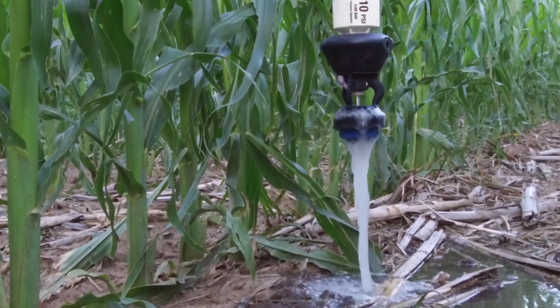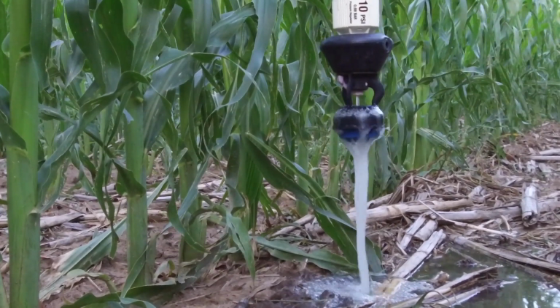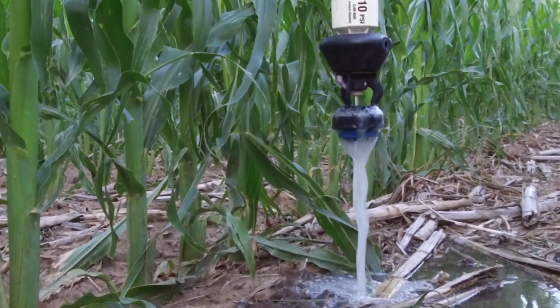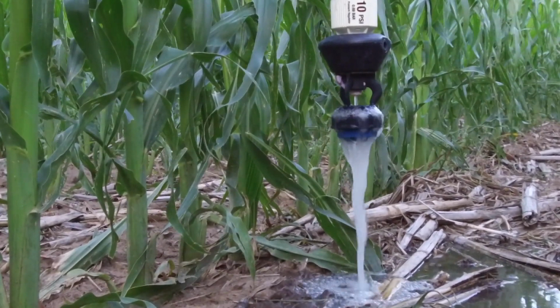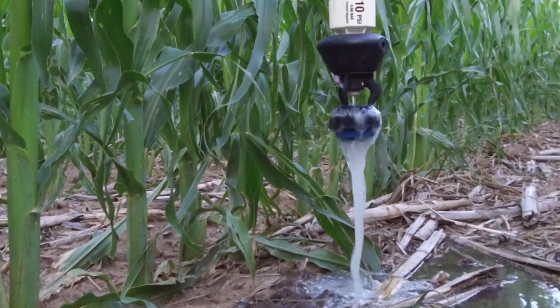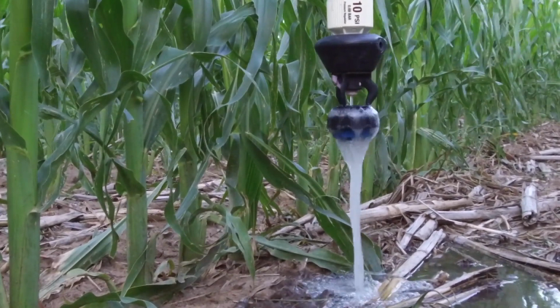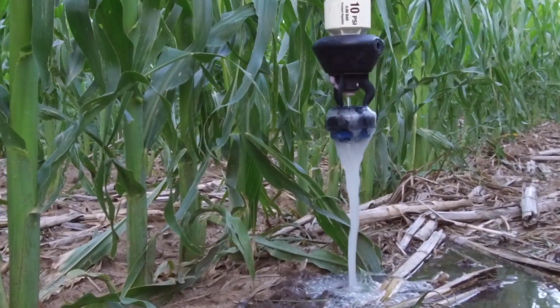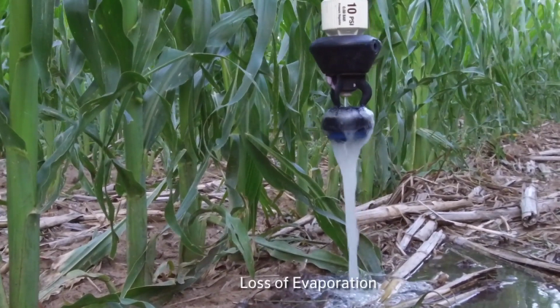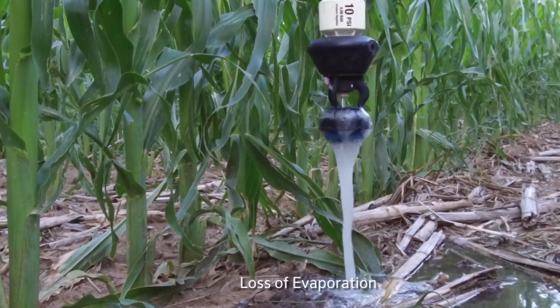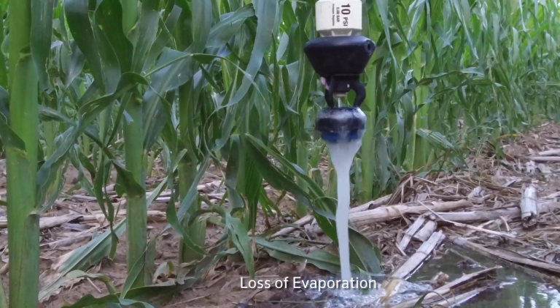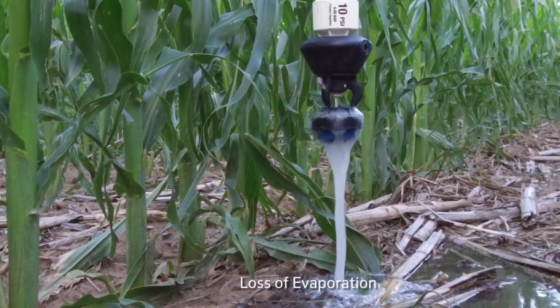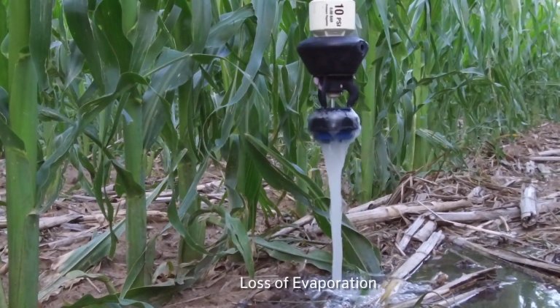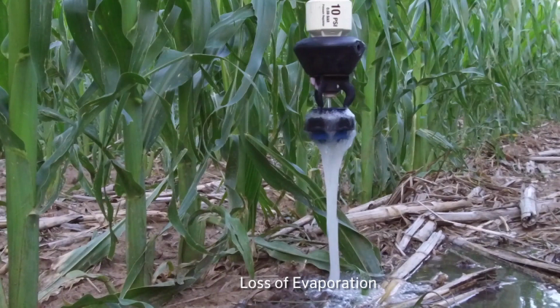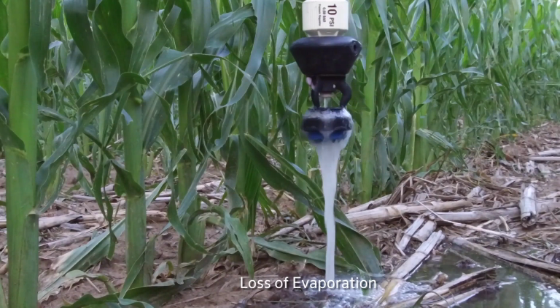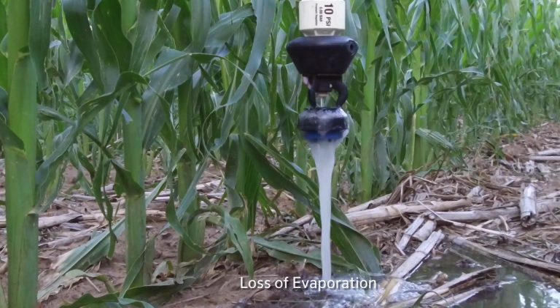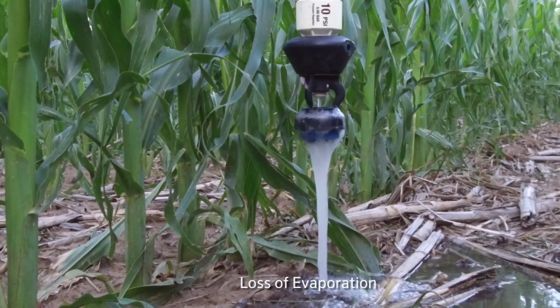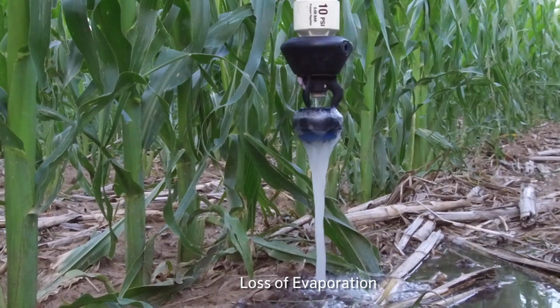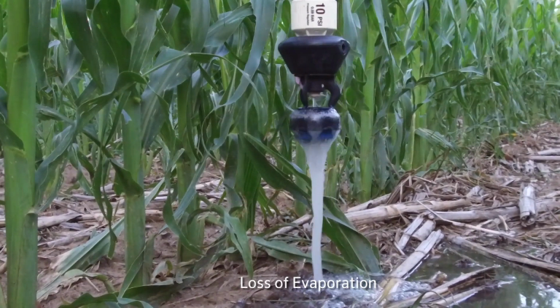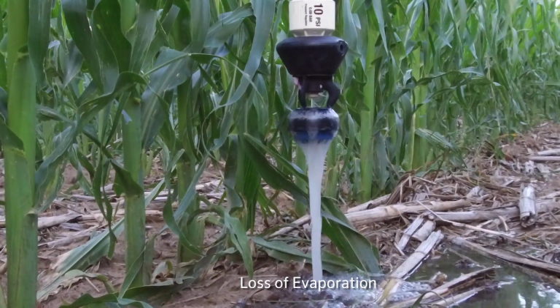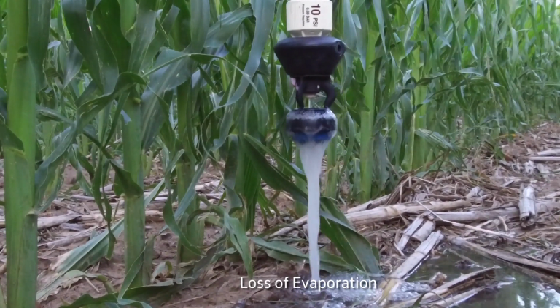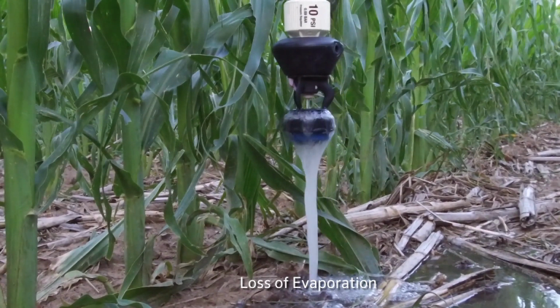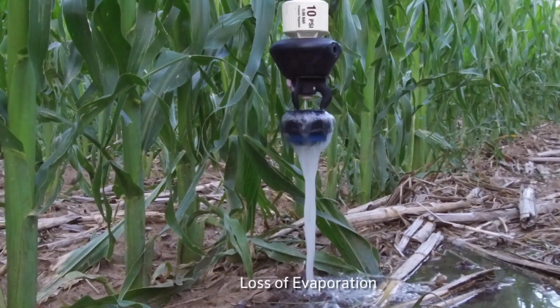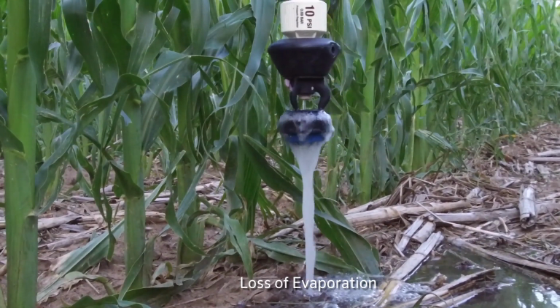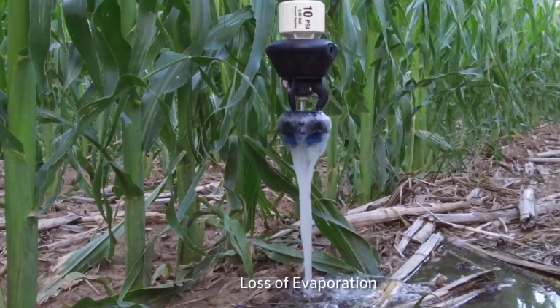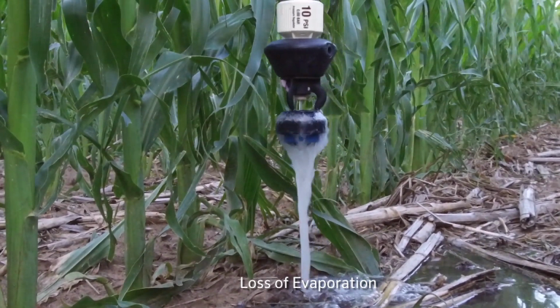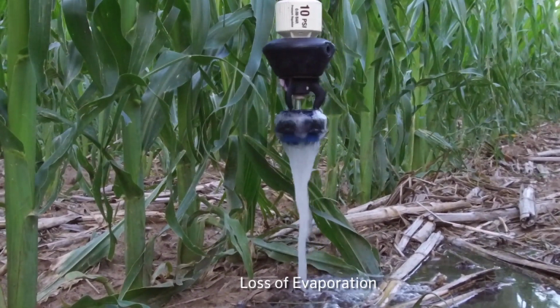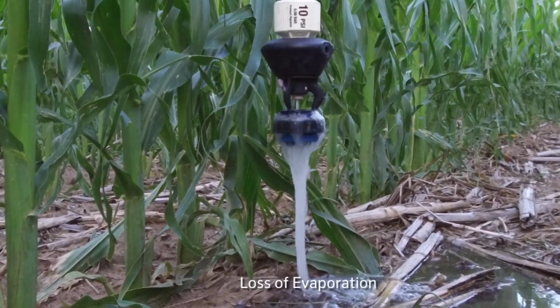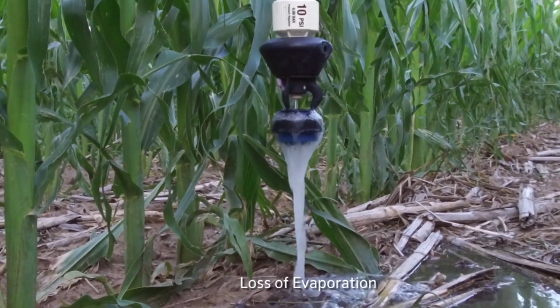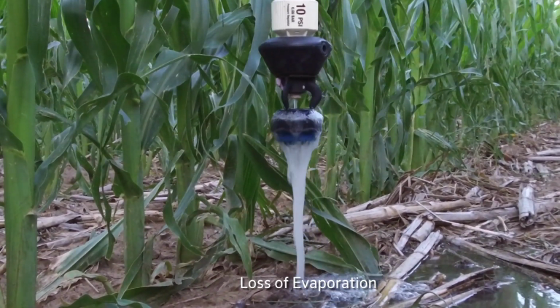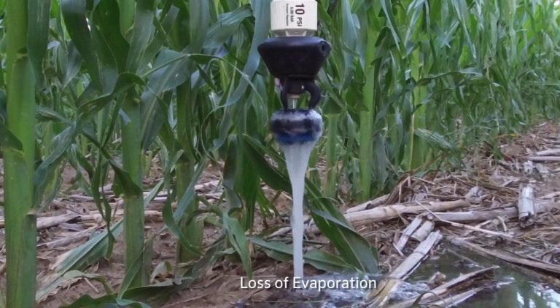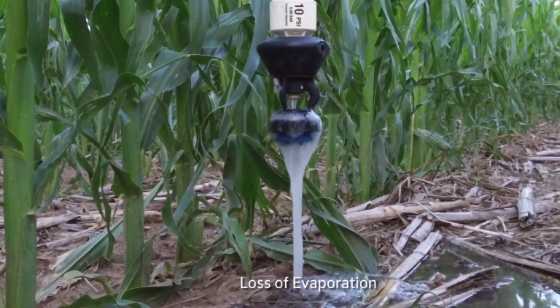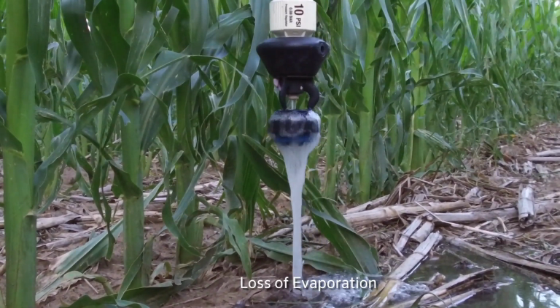And from loss of evaporation — that's the big kicker right there with the bubbler, what we found out.